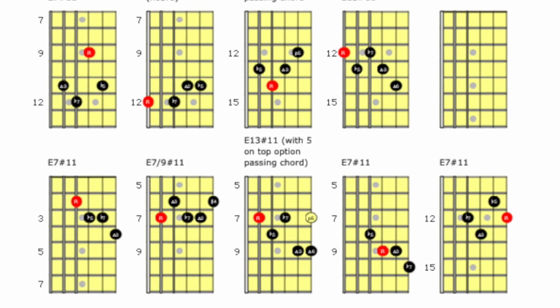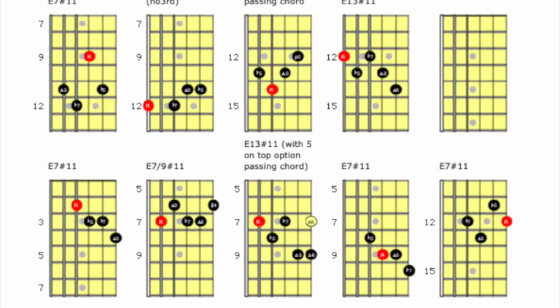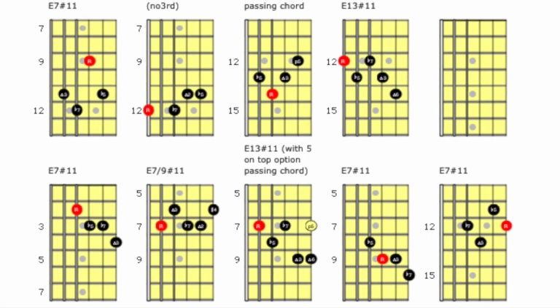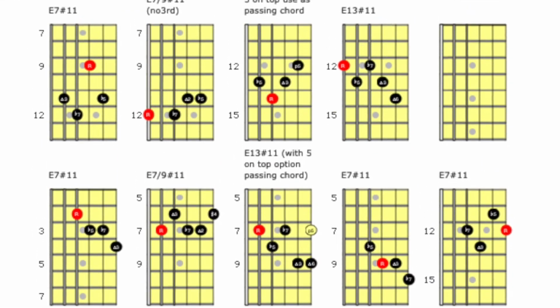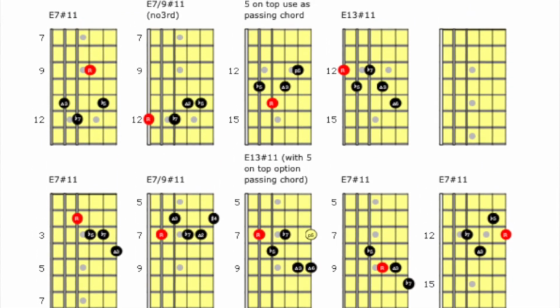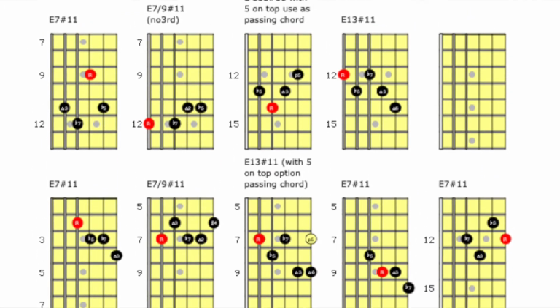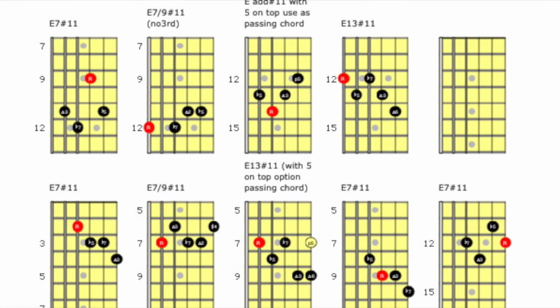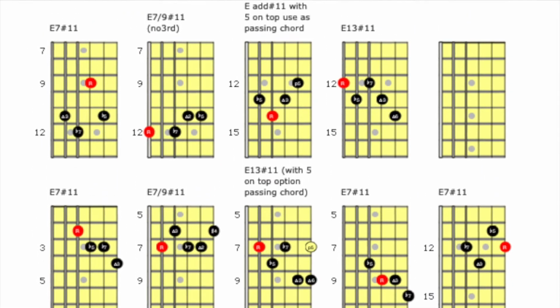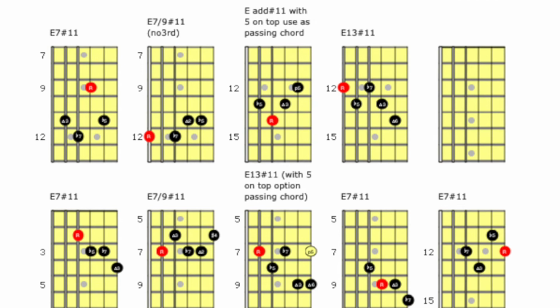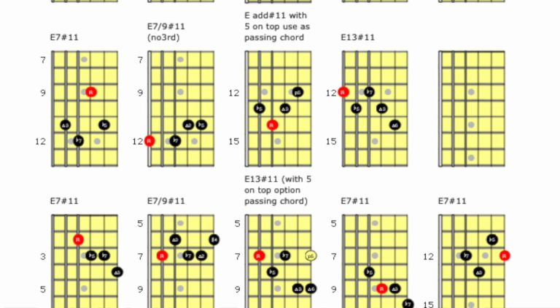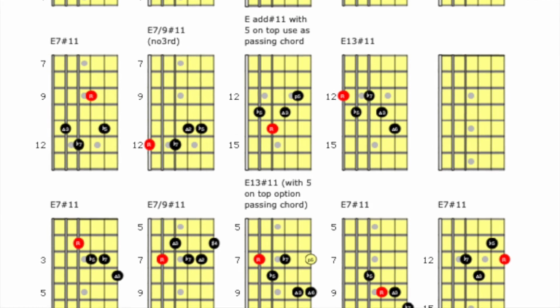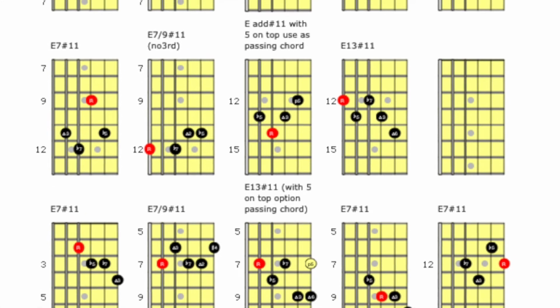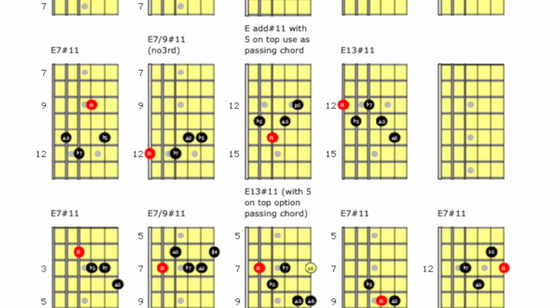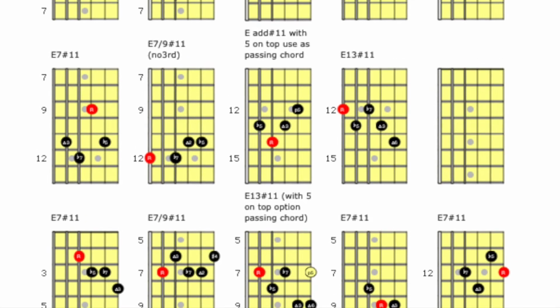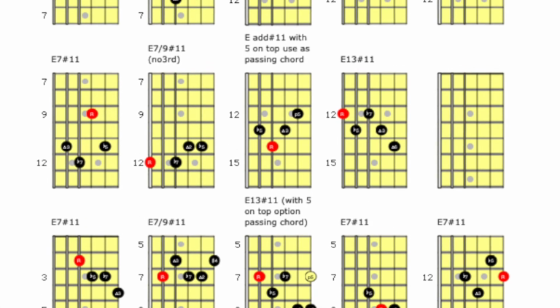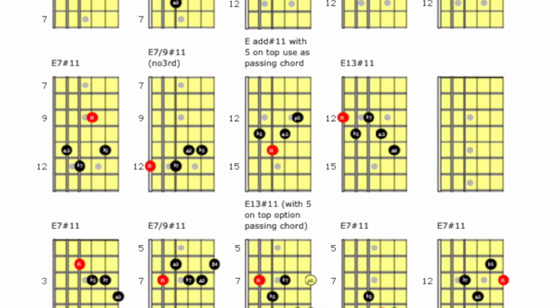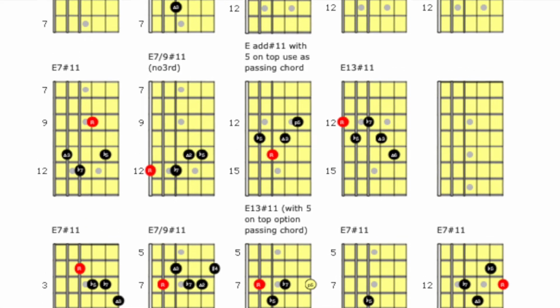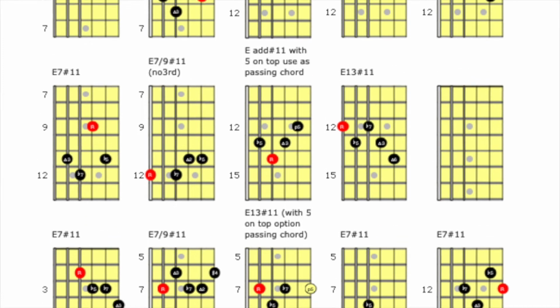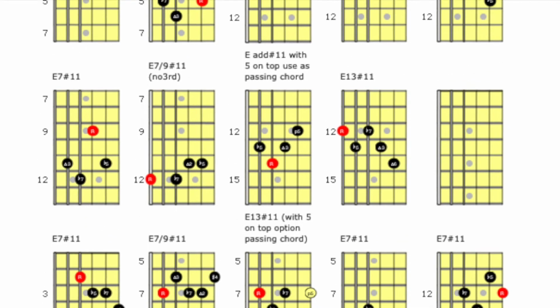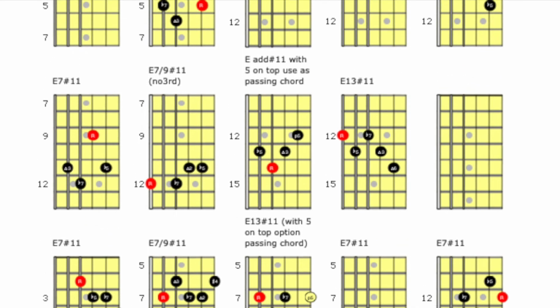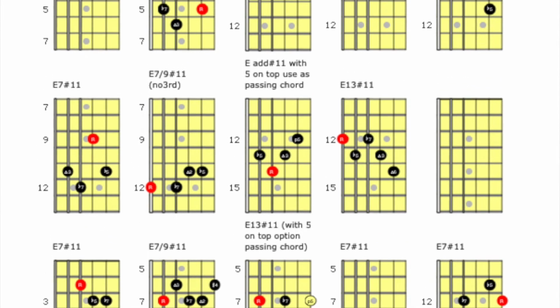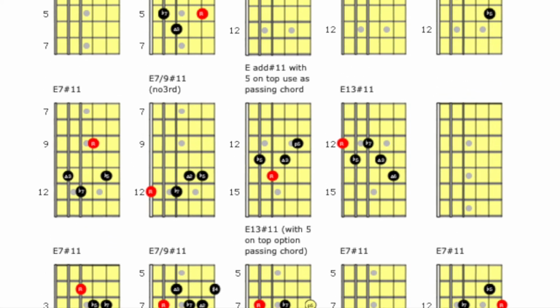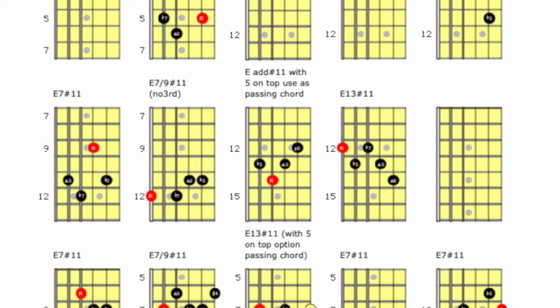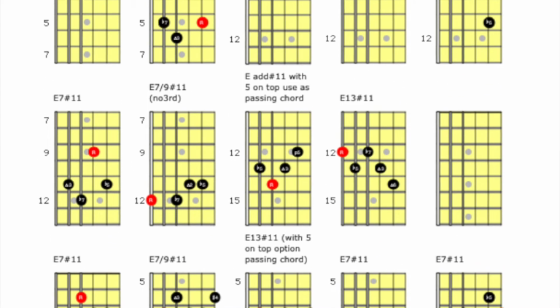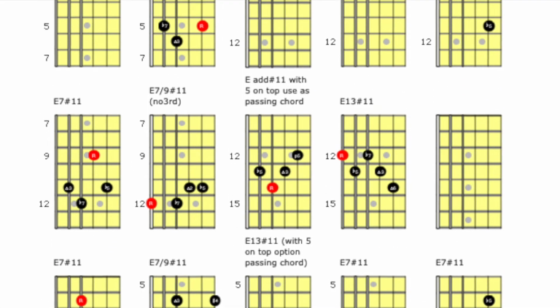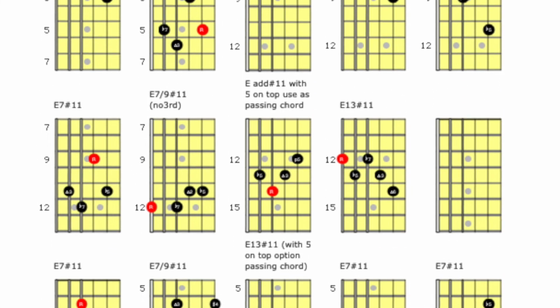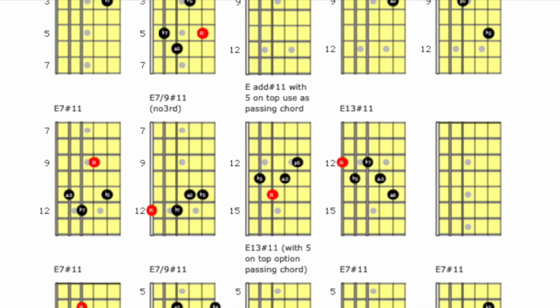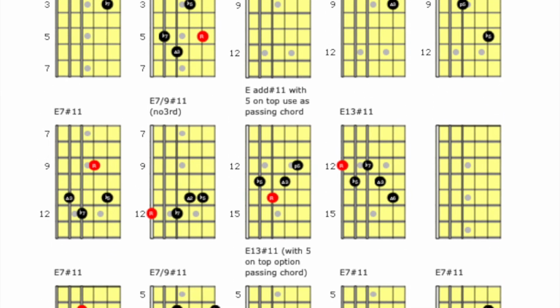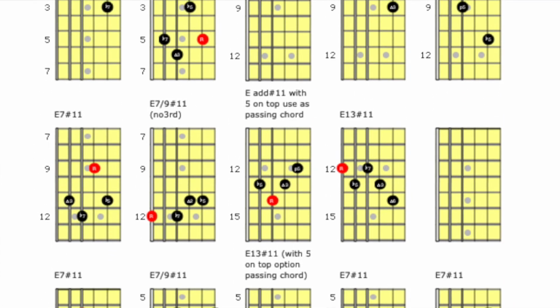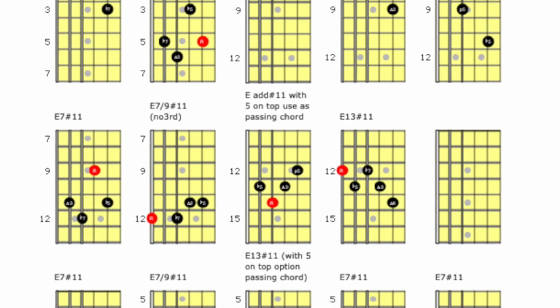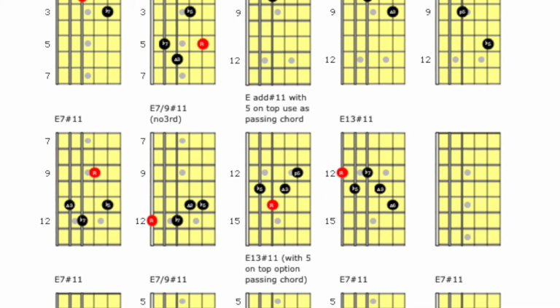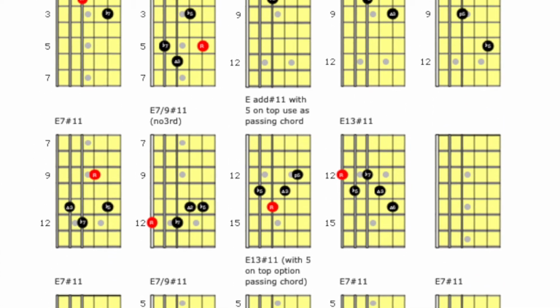That's right, it's all that Pimp My Licks.